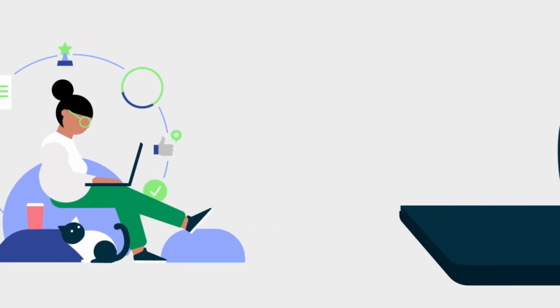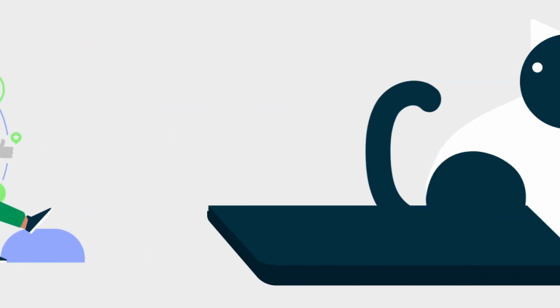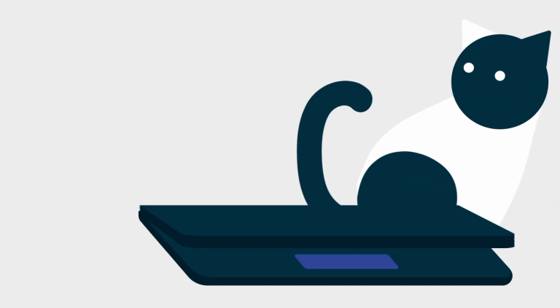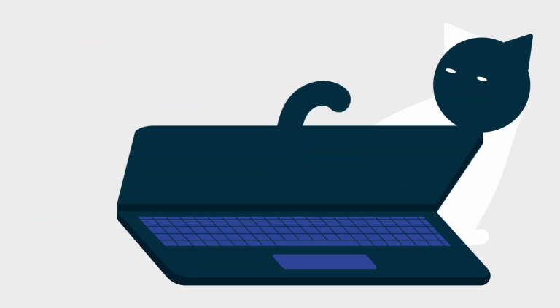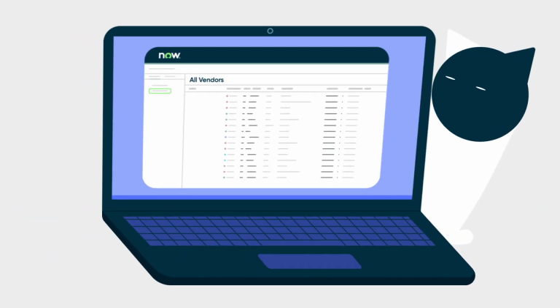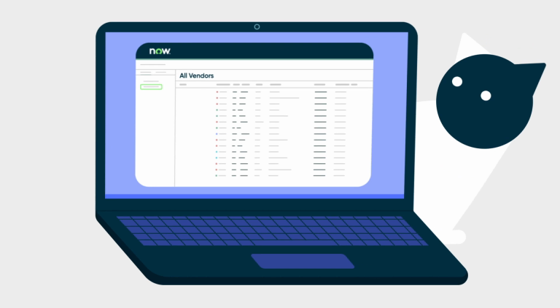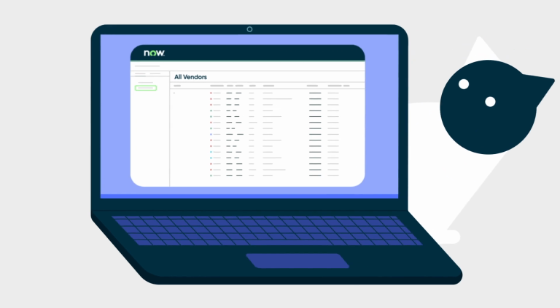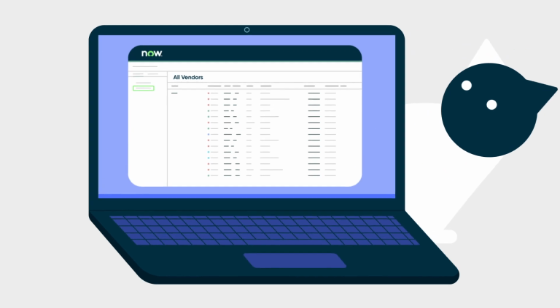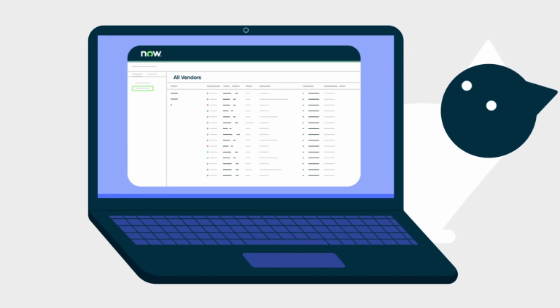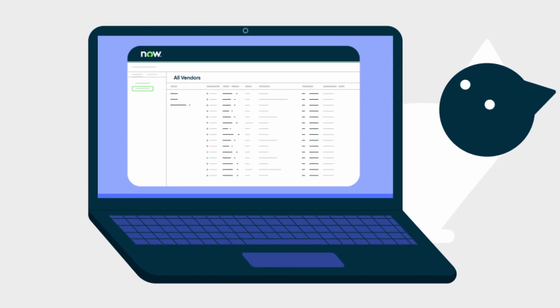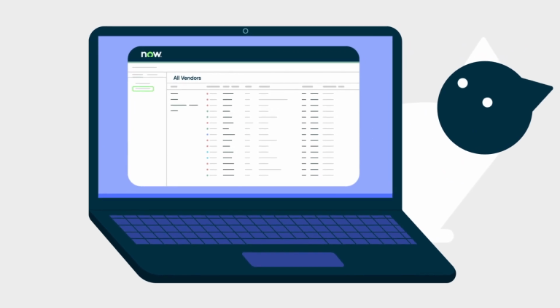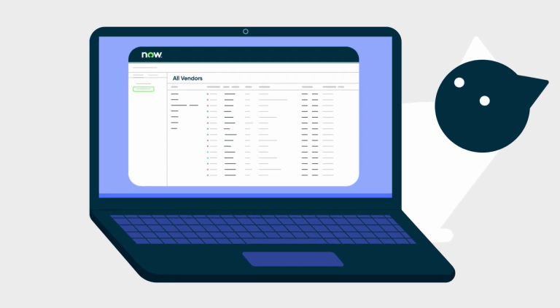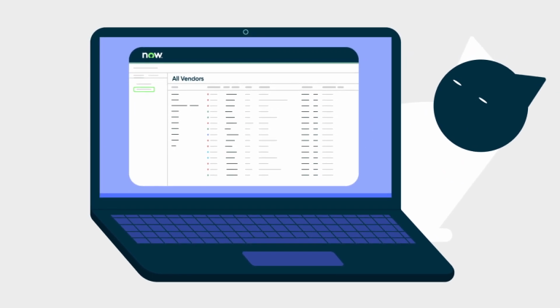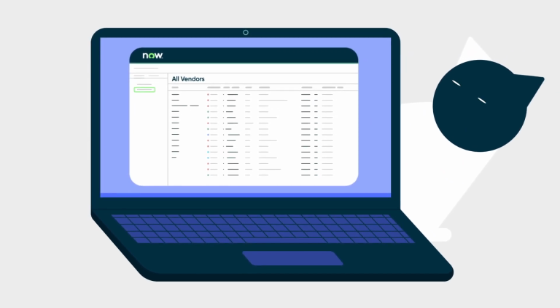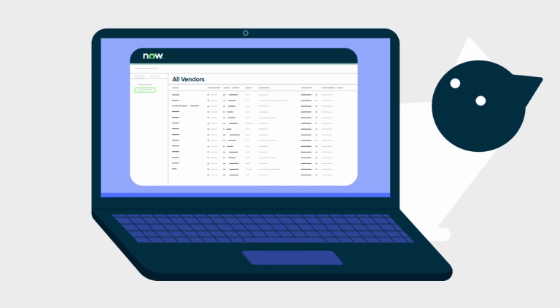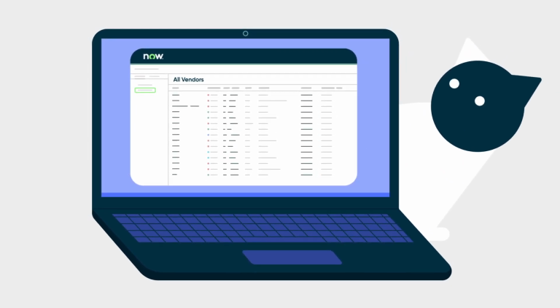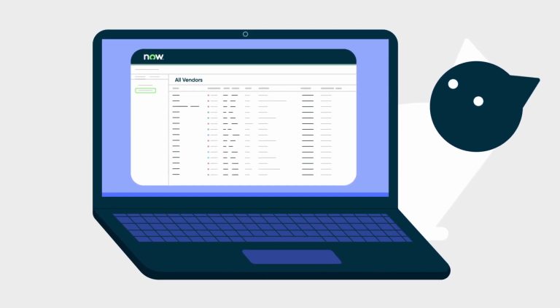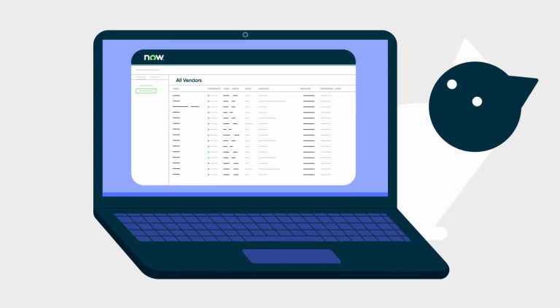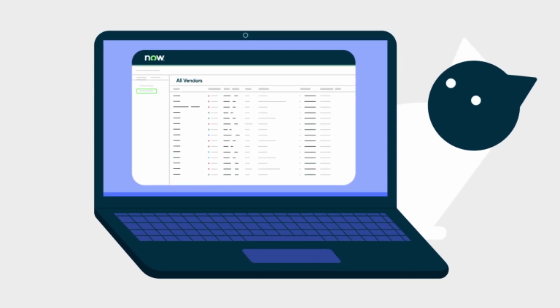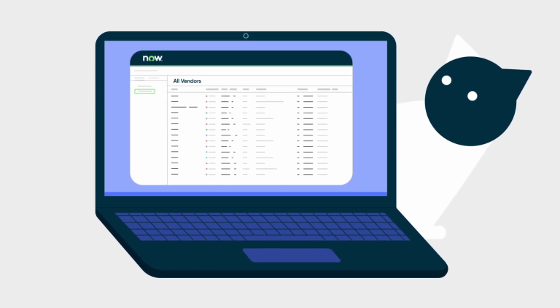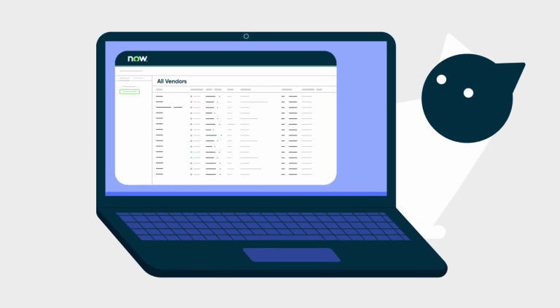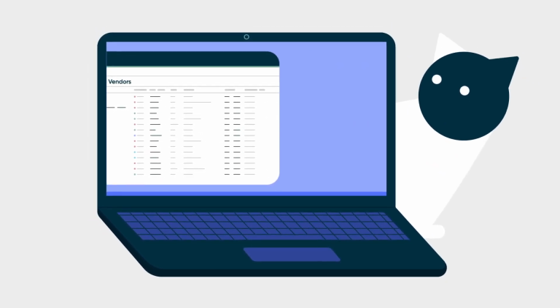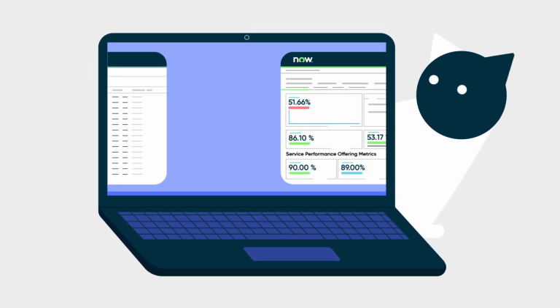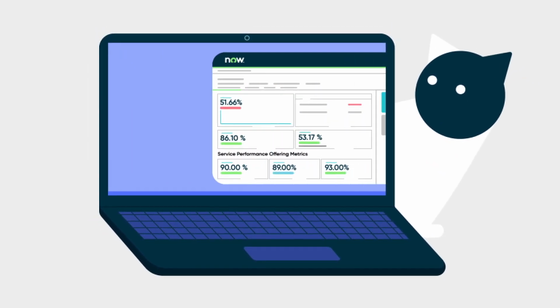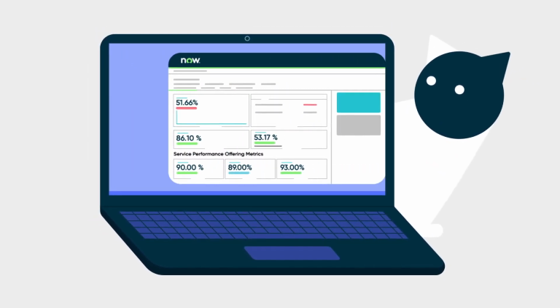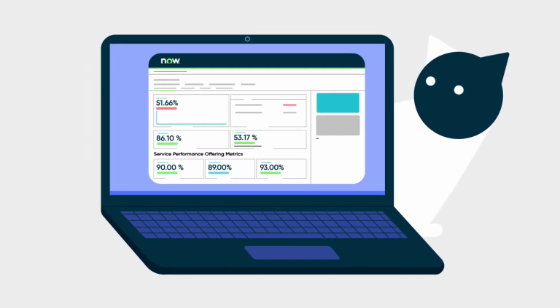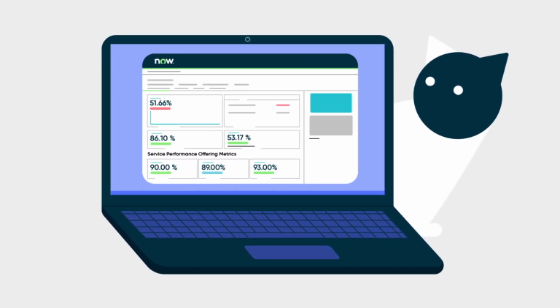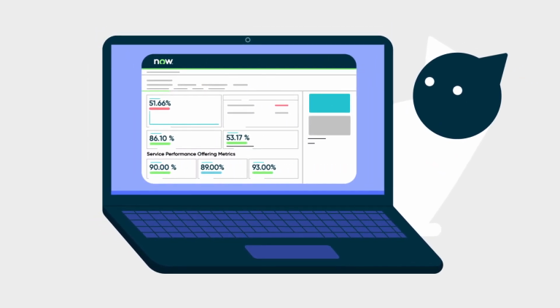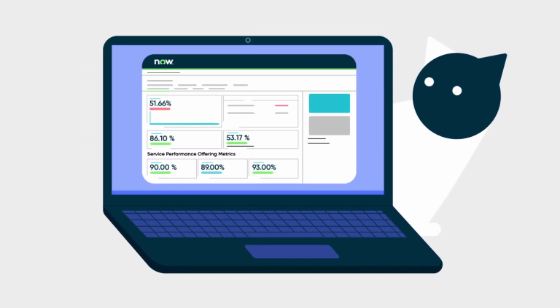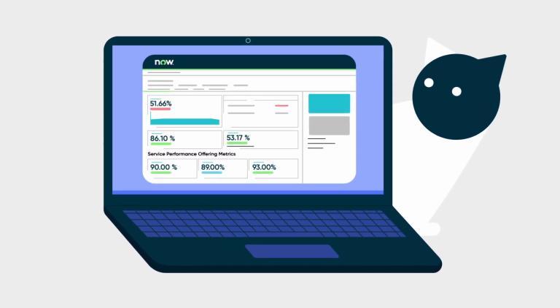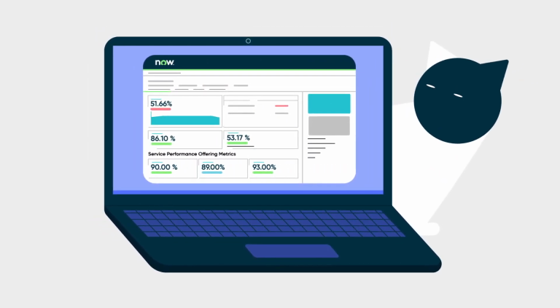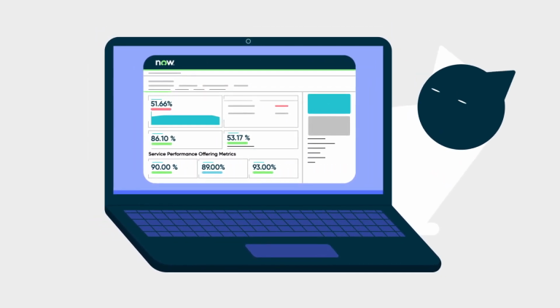Finally, Vendor Manager Workspace is the new single destination to review IT vendors' performance.